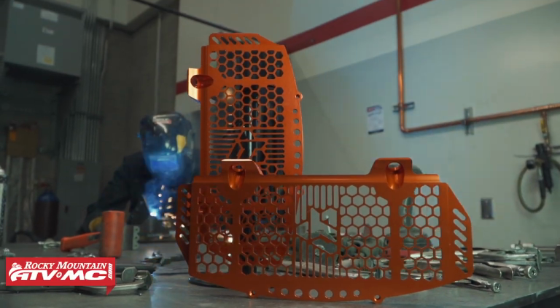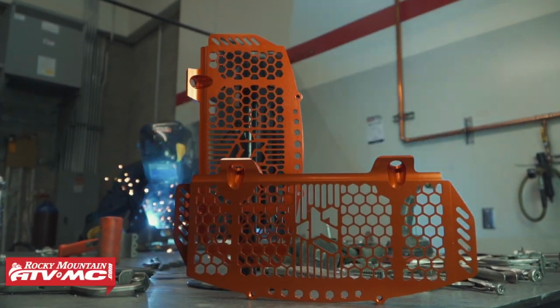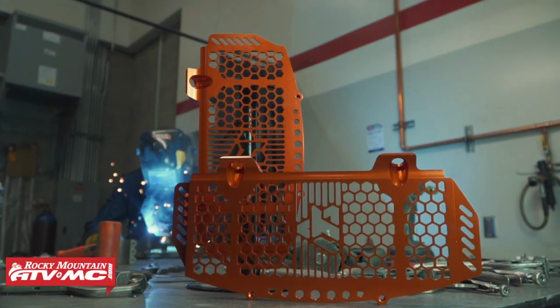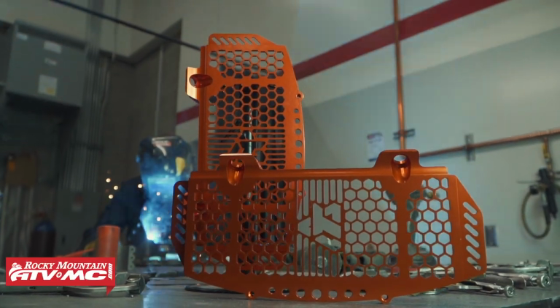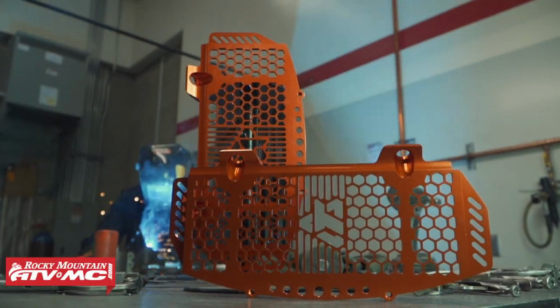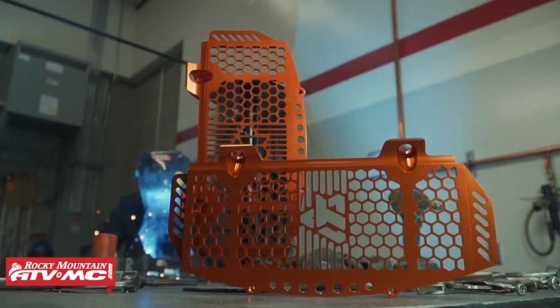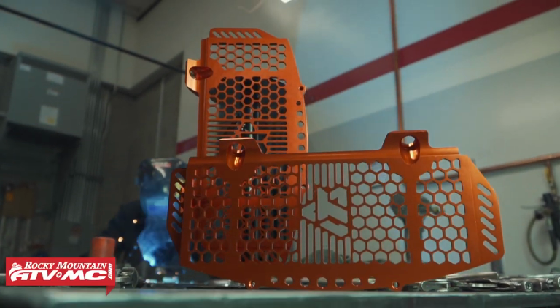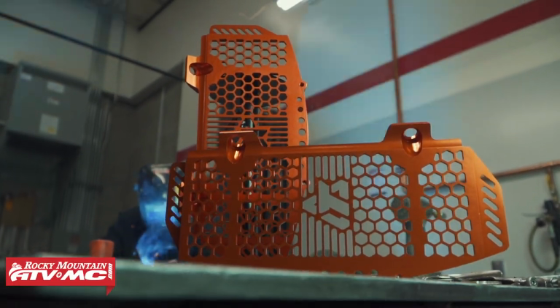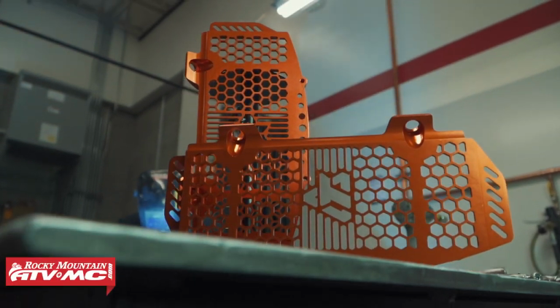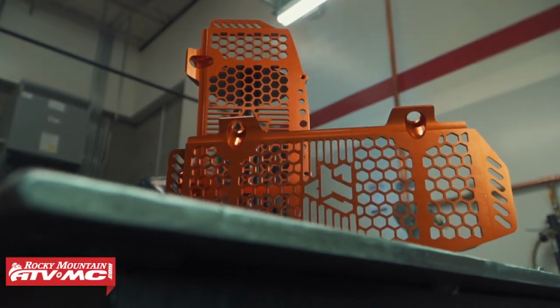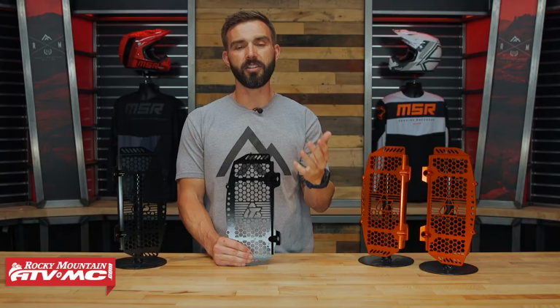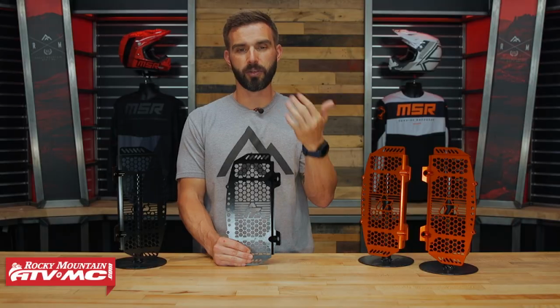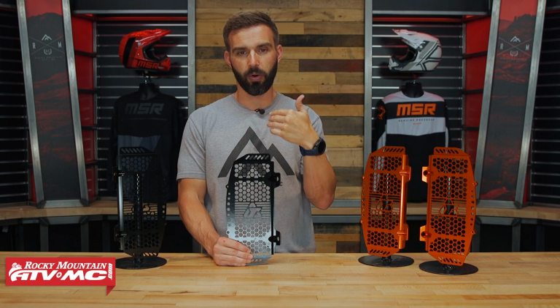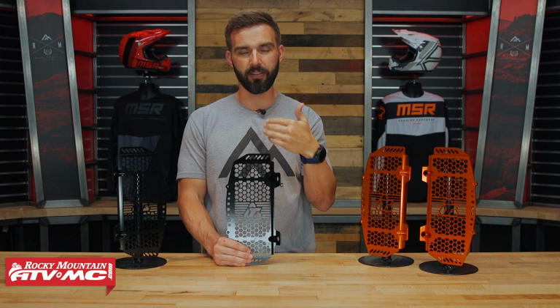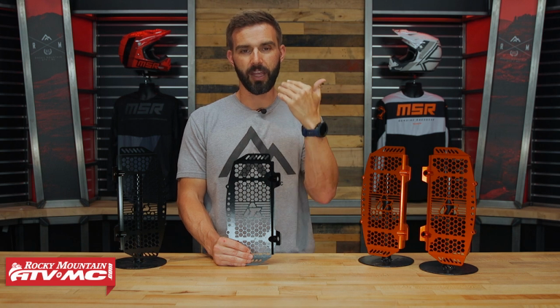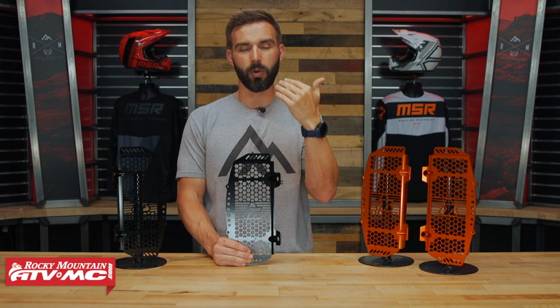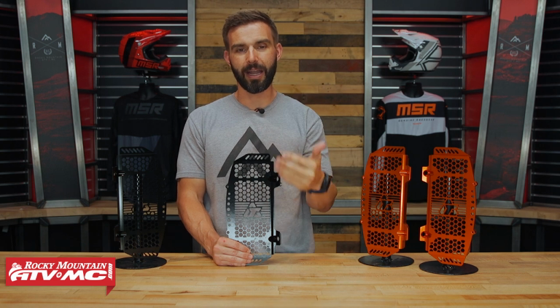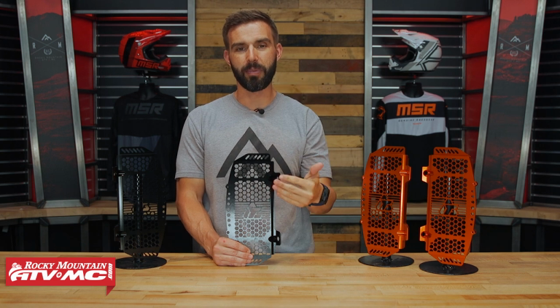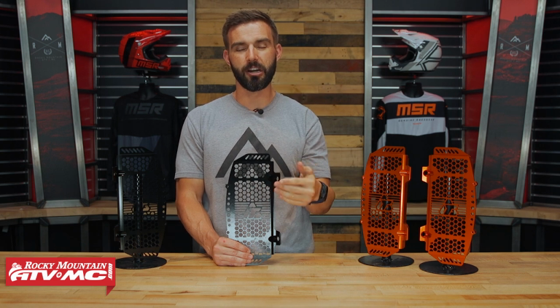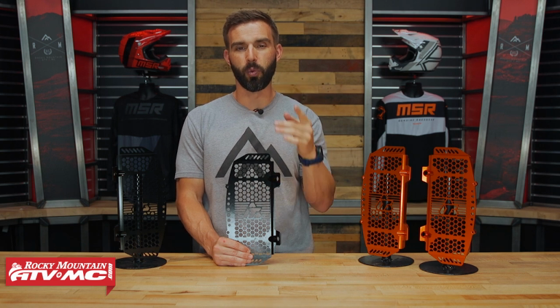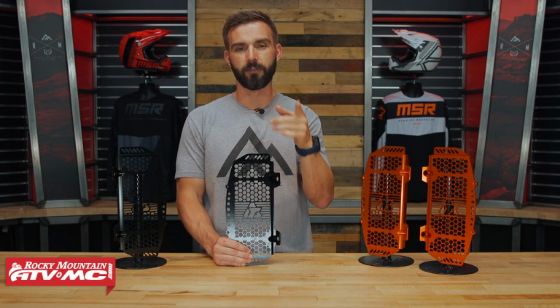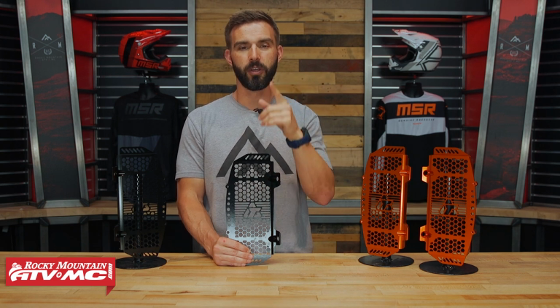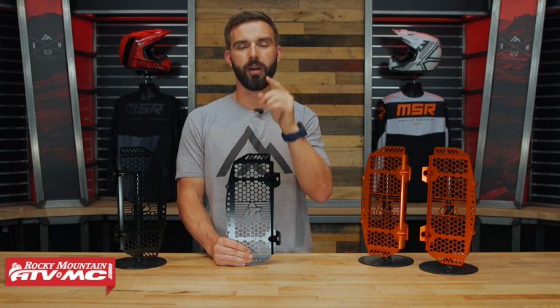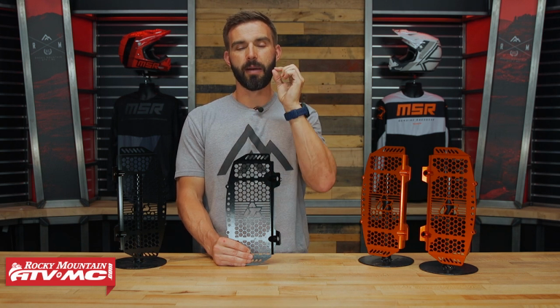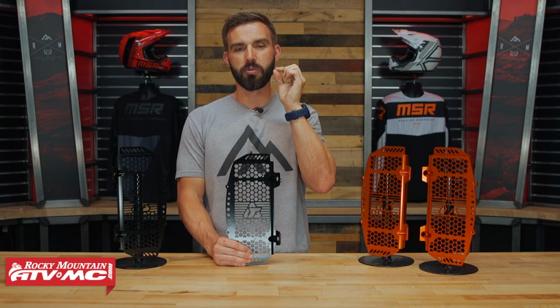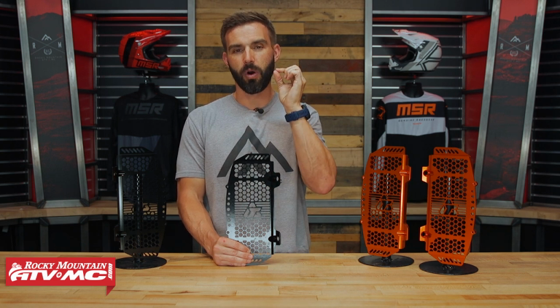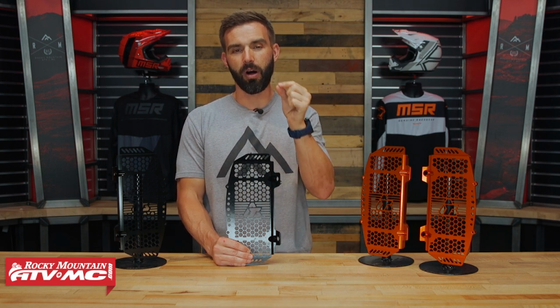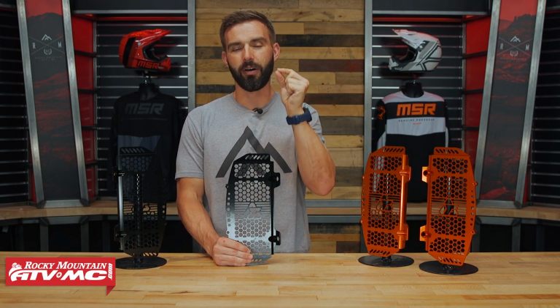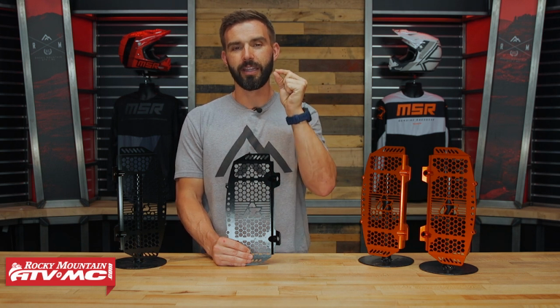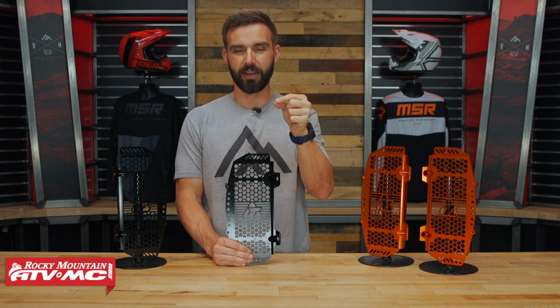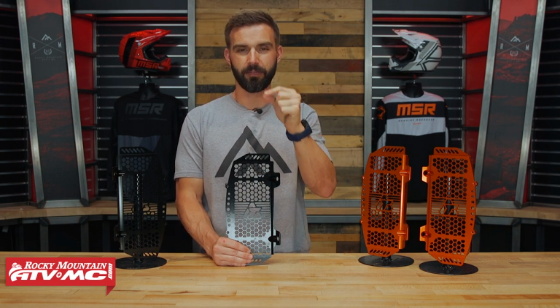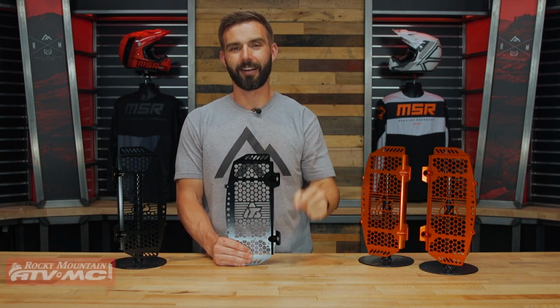From all of us here at Rocky Mountain ATVMC, thank you so much for supporting us. We would not be here if it weren't for you, and we wish you all the best of luck.